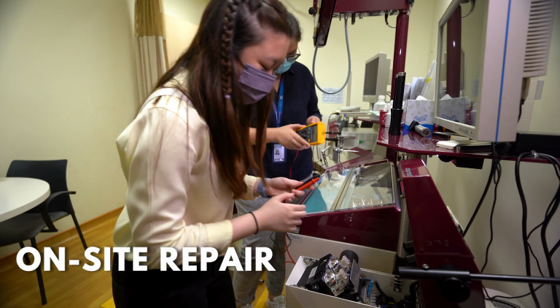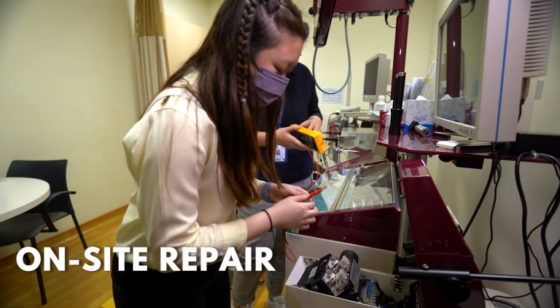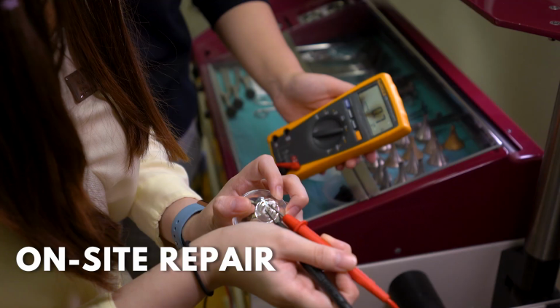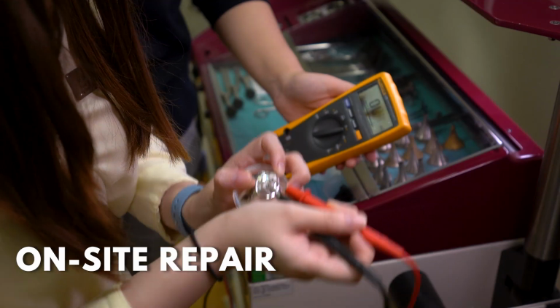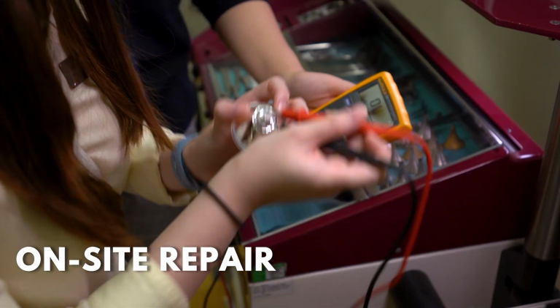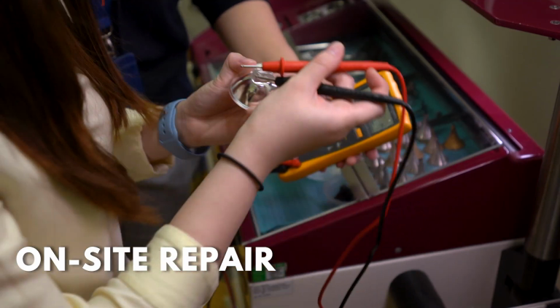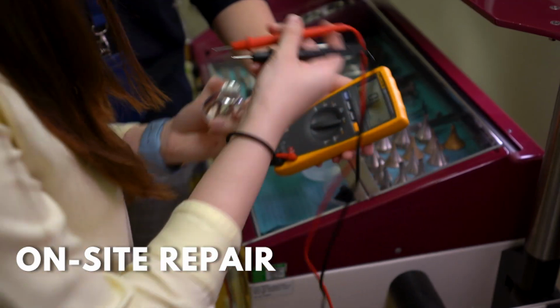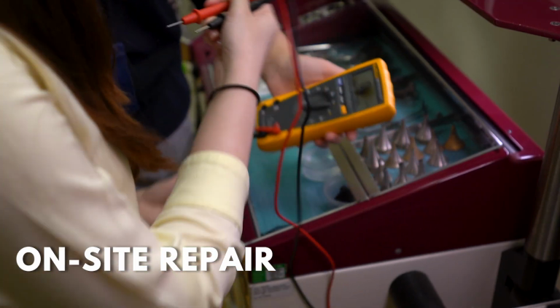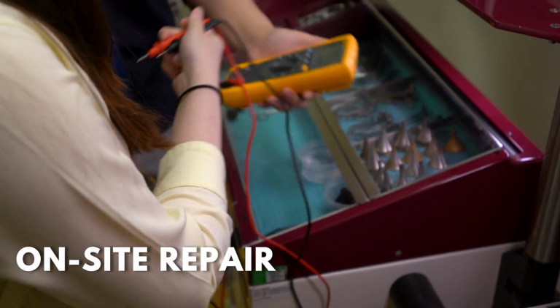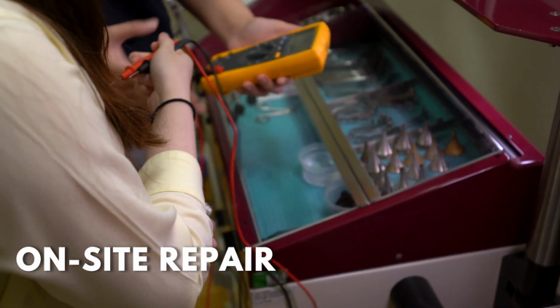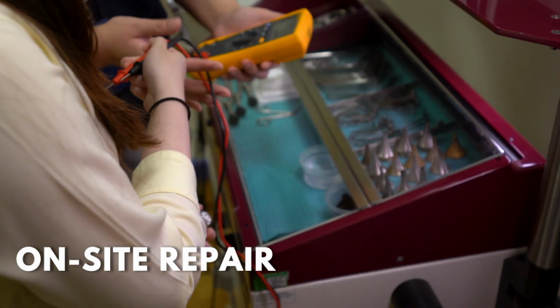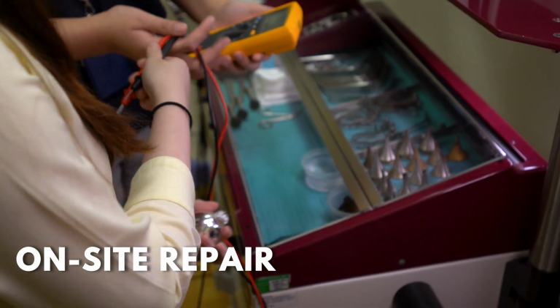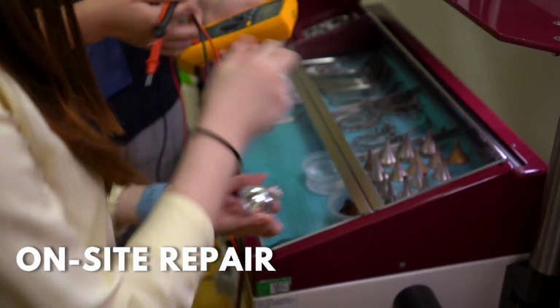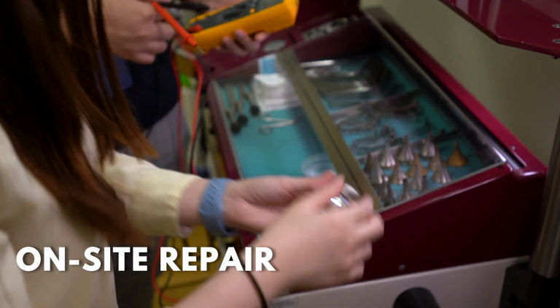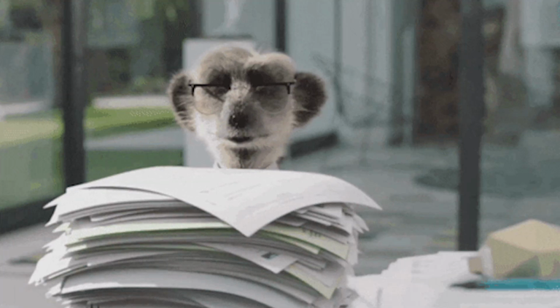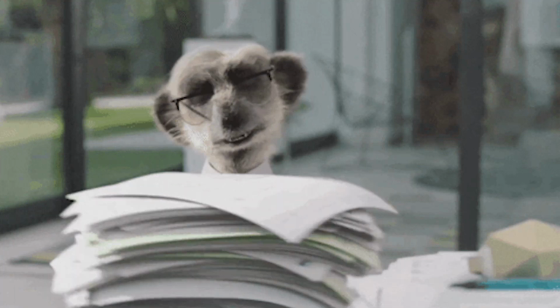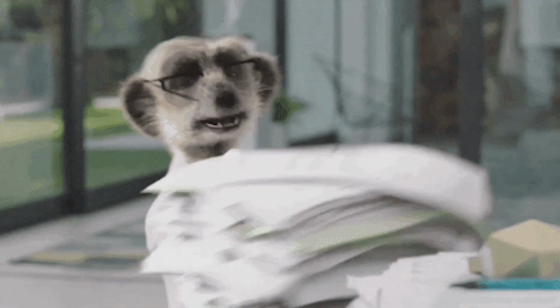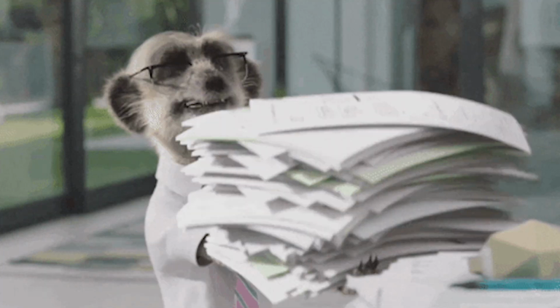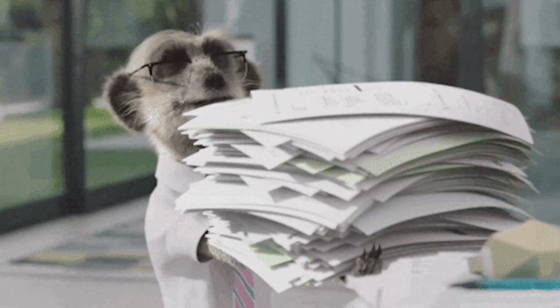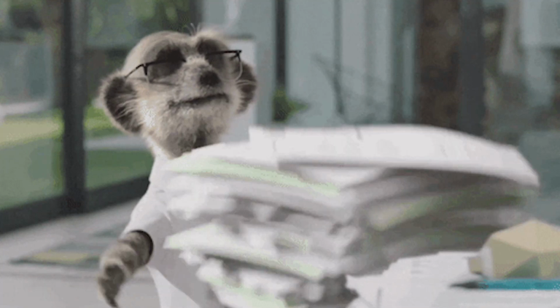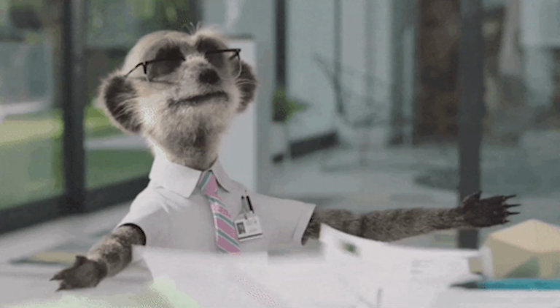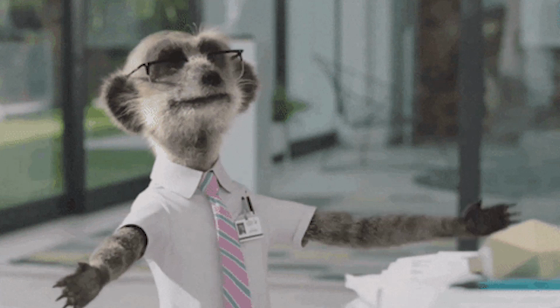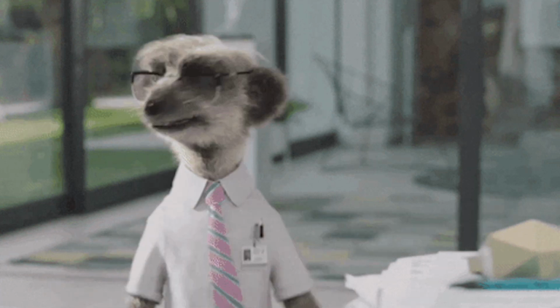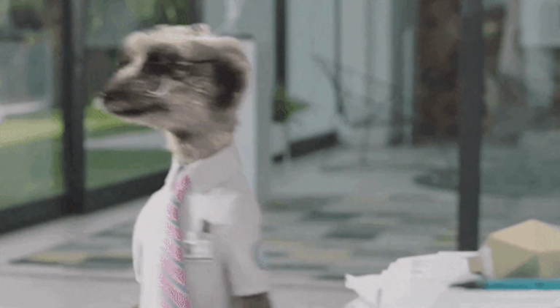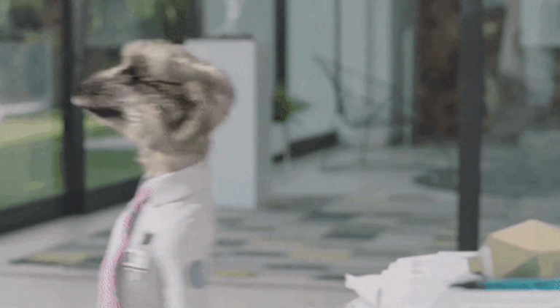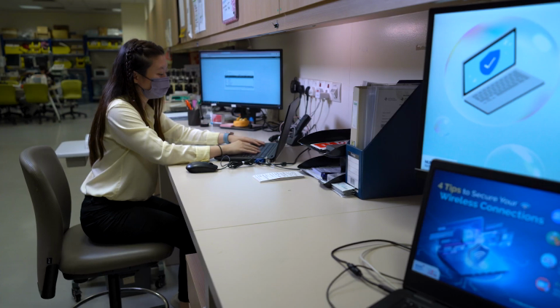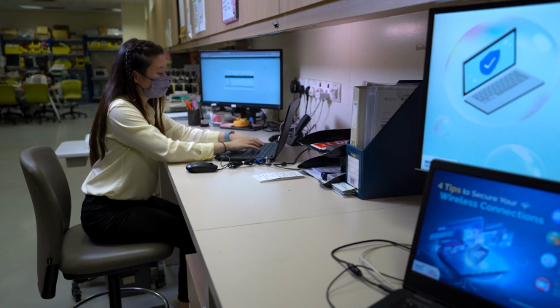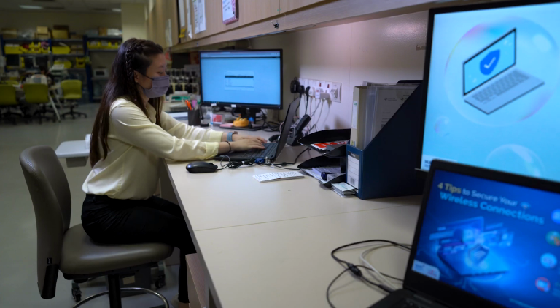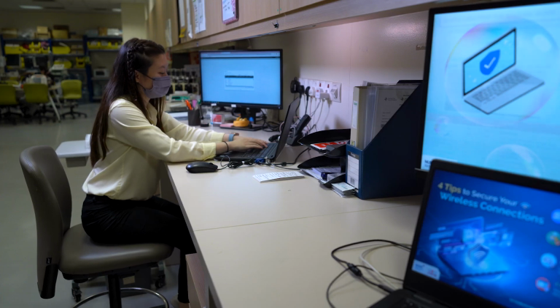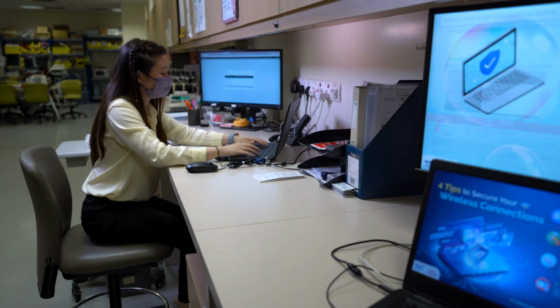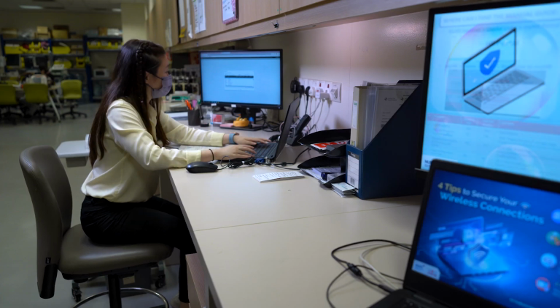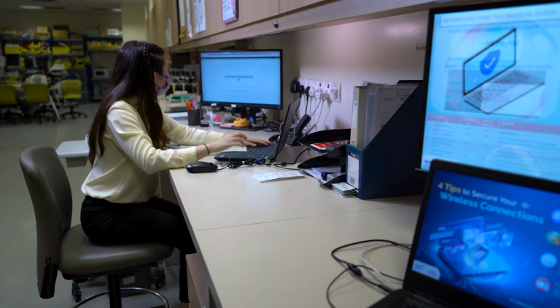Something that people aren't aware of is that we do have to do paperwork. Sometimes we do more paperwork than hands-on repair.